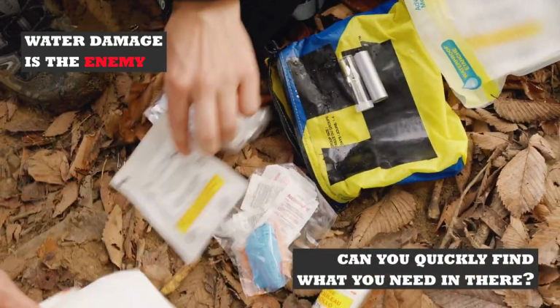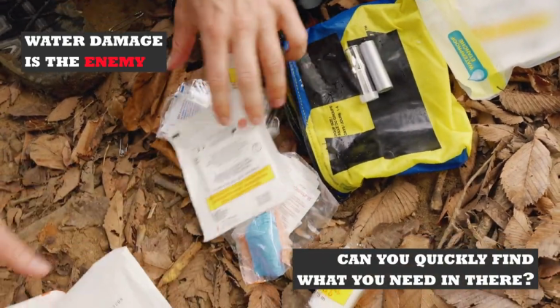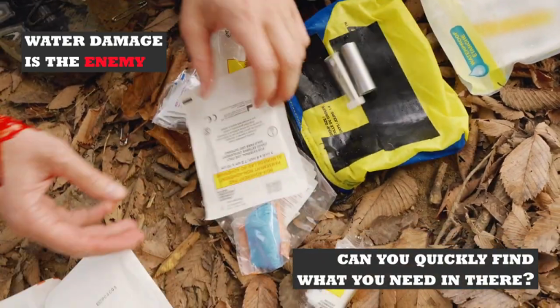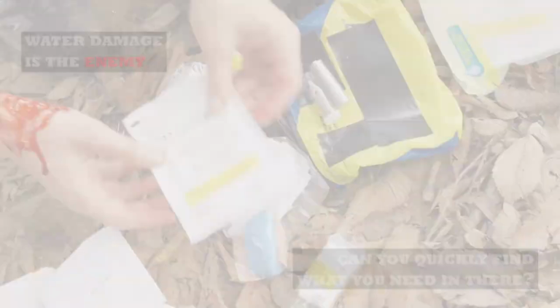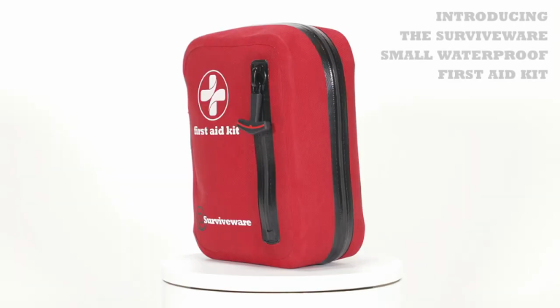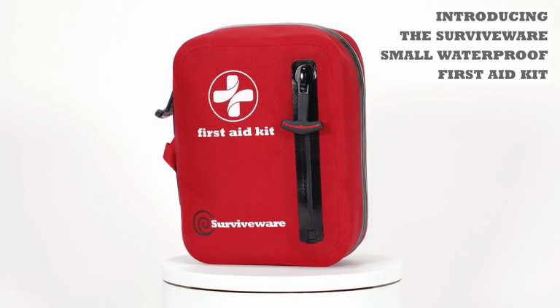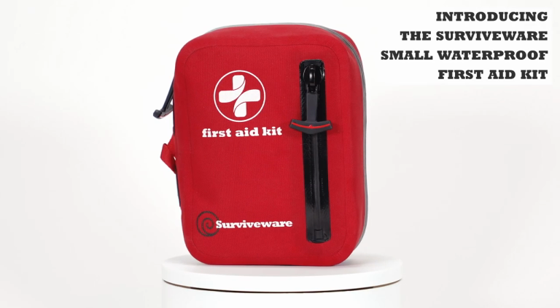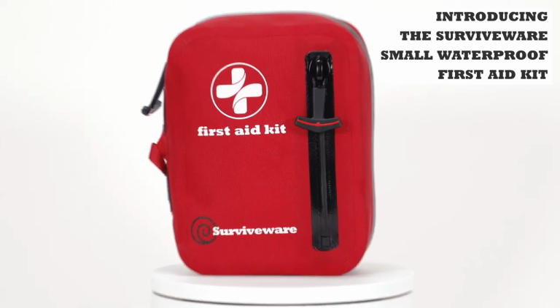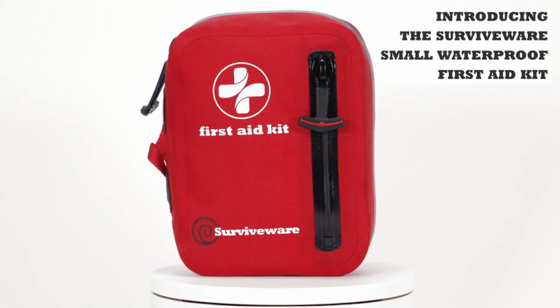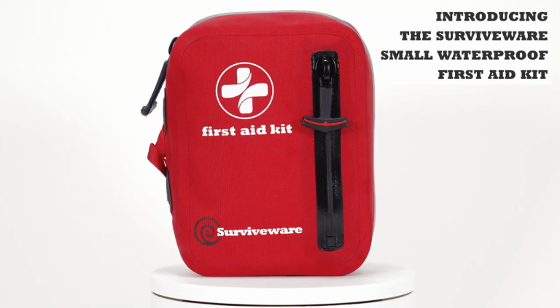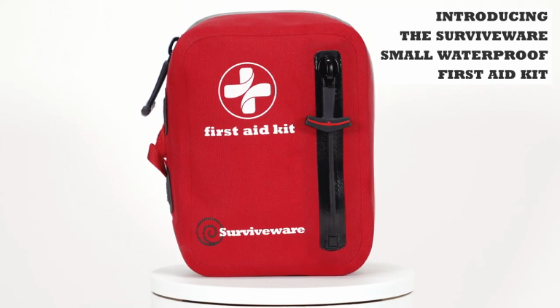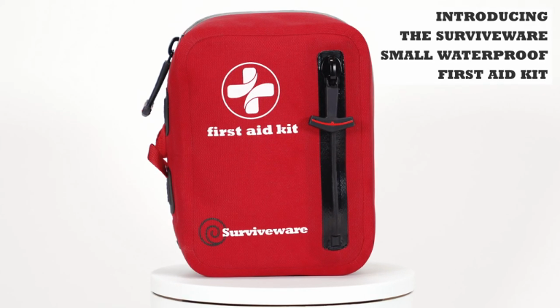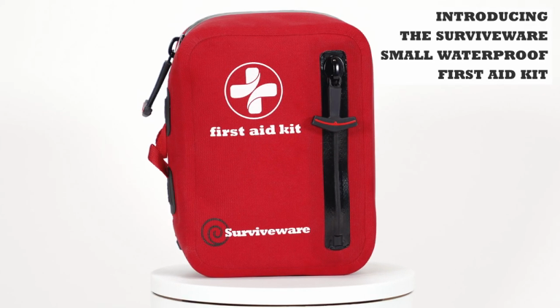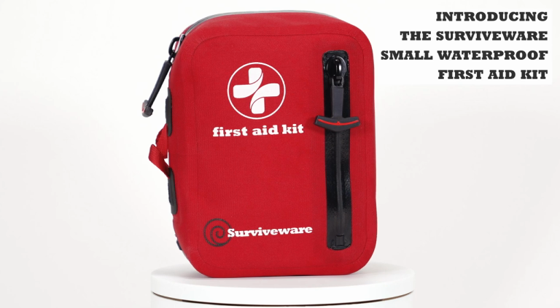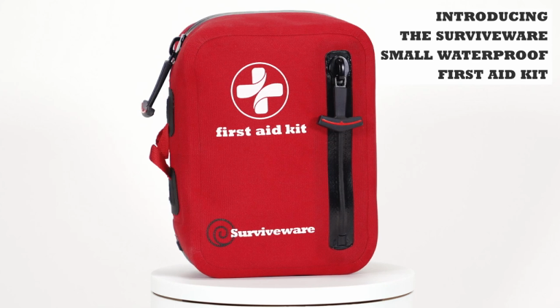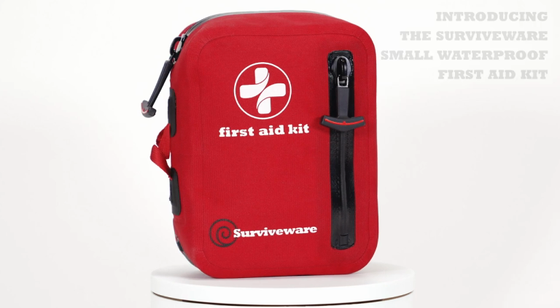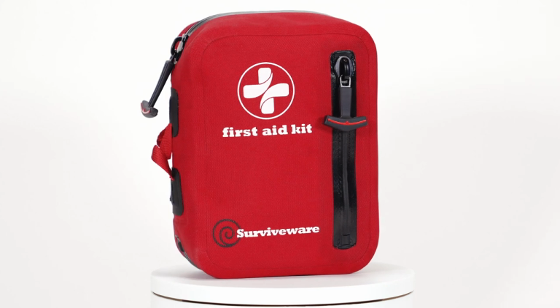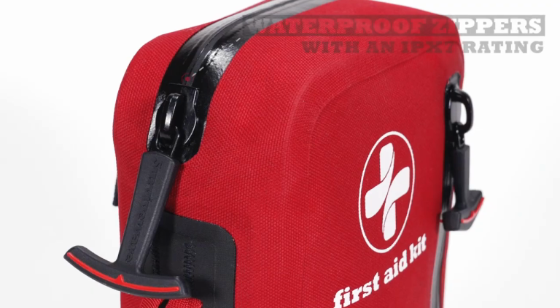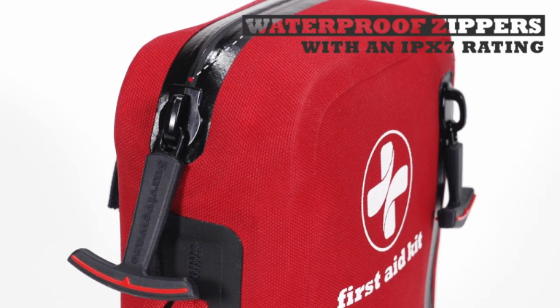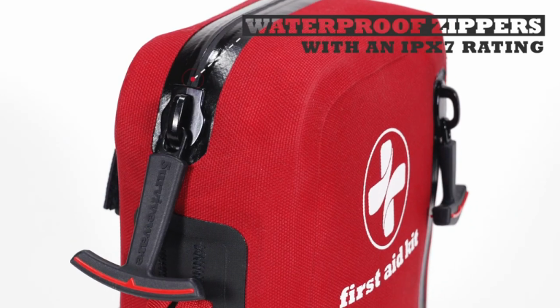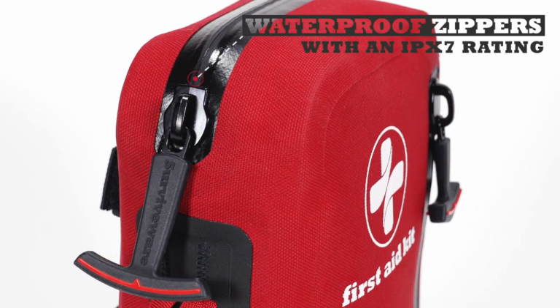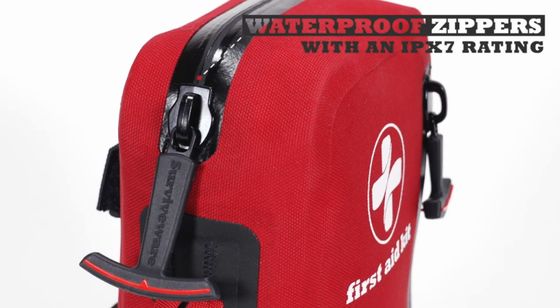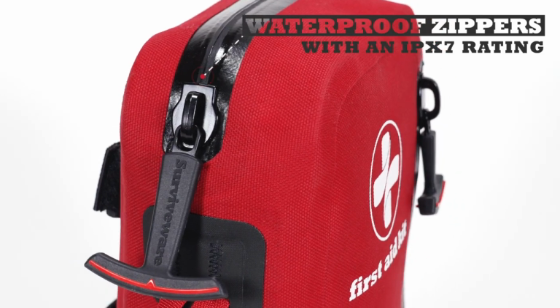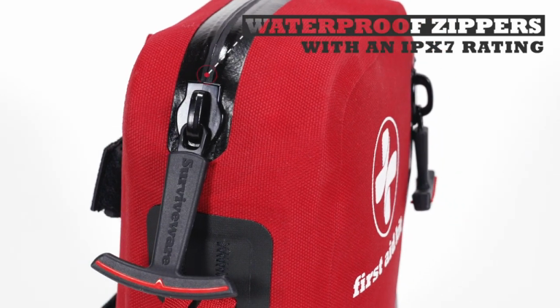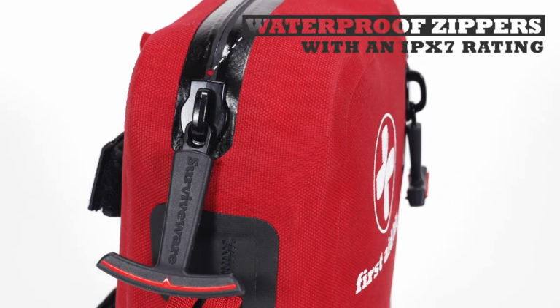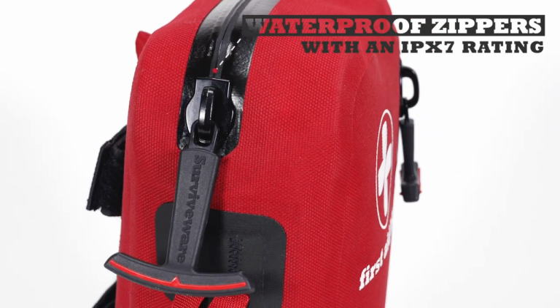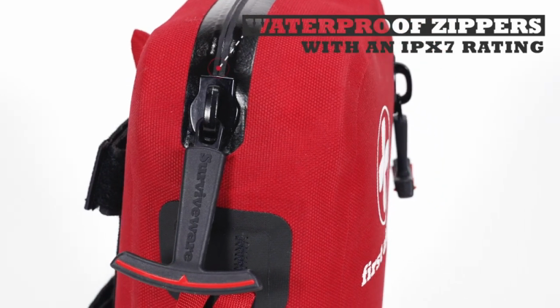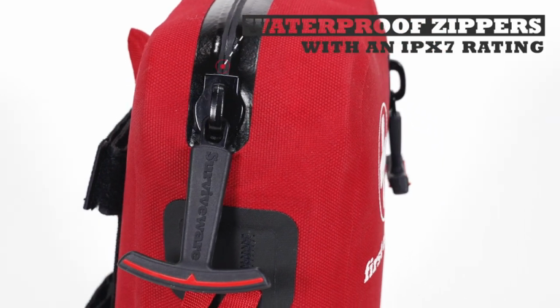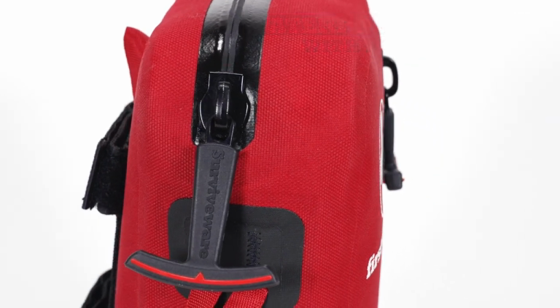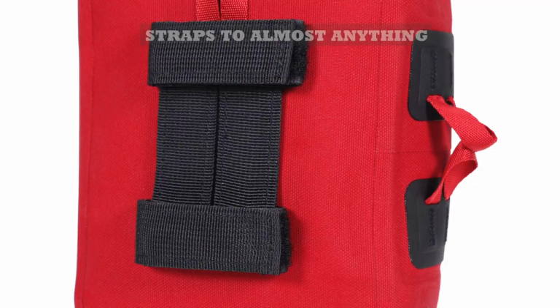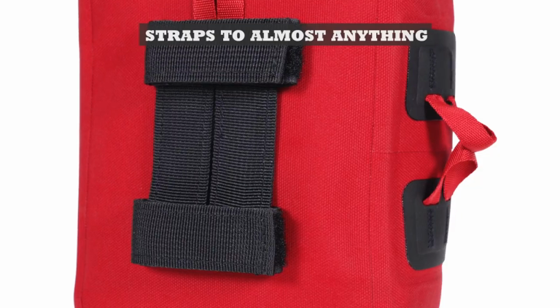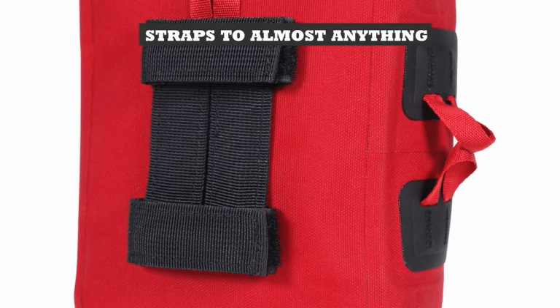Thankfully, a new waterproof first aid kit is making a splash. Introducing the SurviveWire Small Waterproof First Aid Kit.